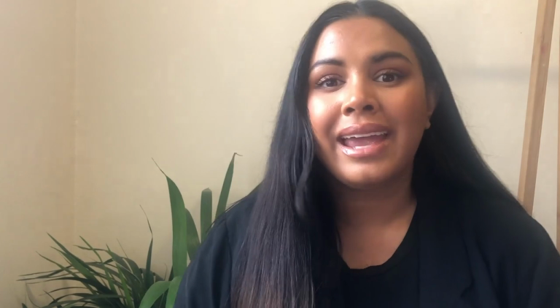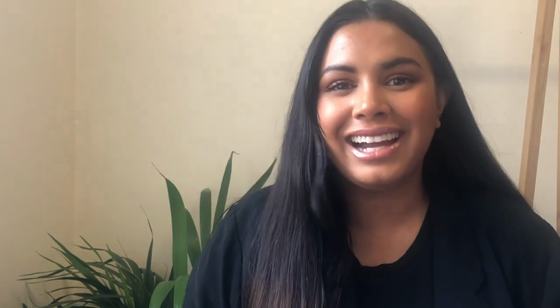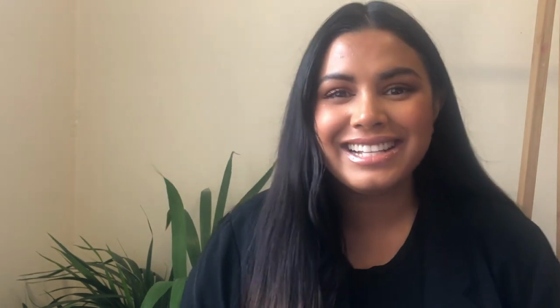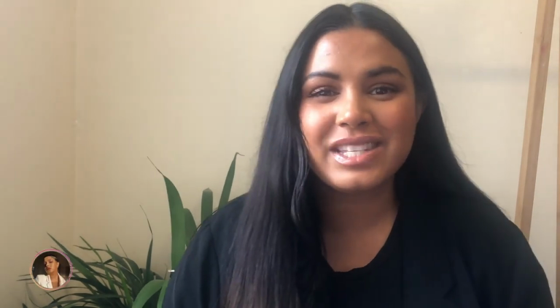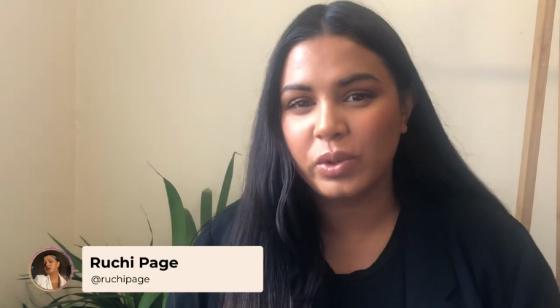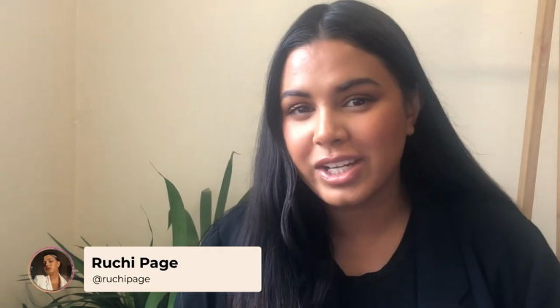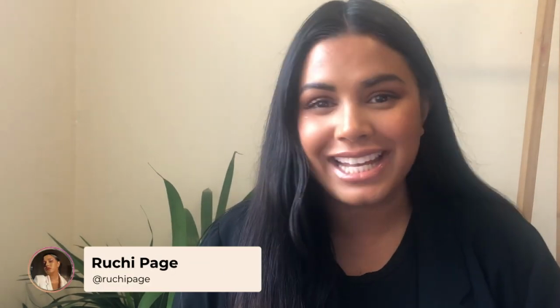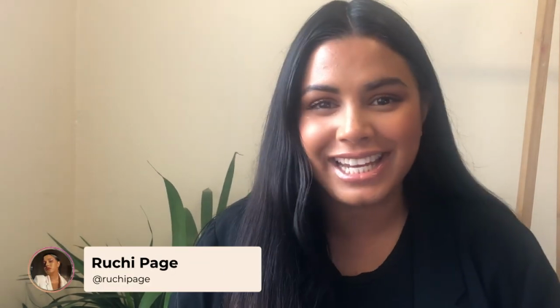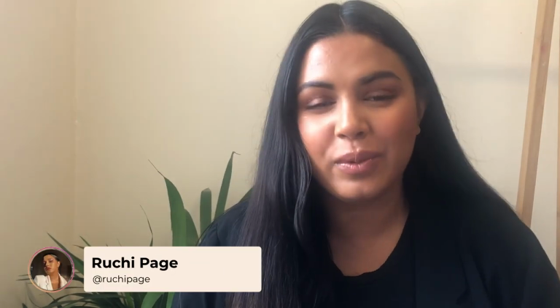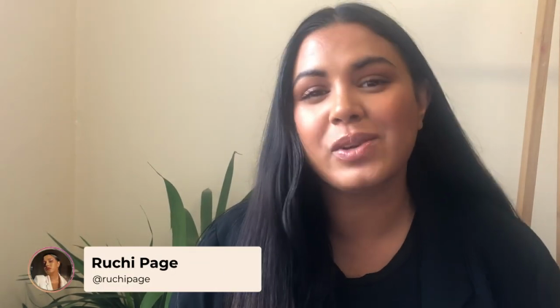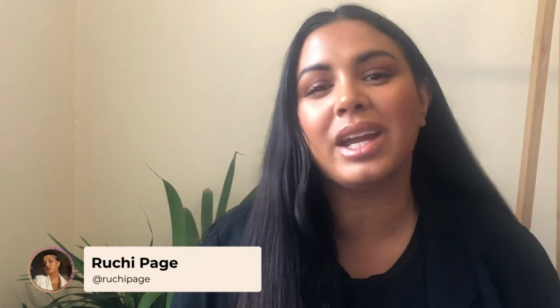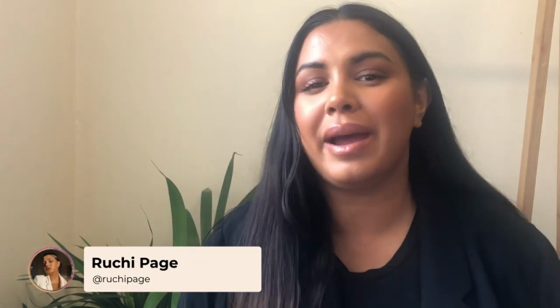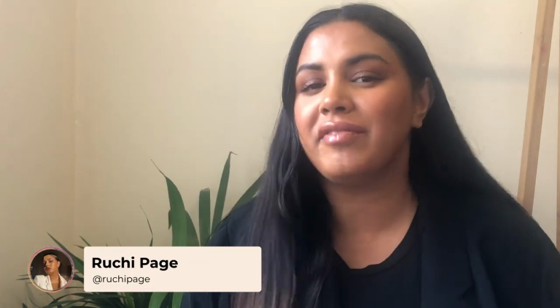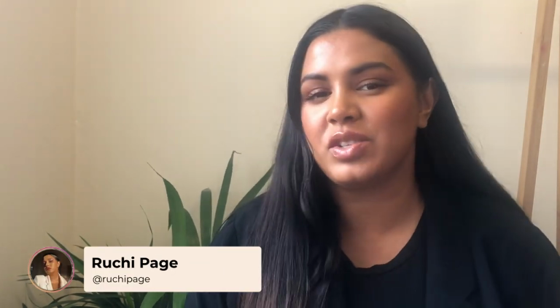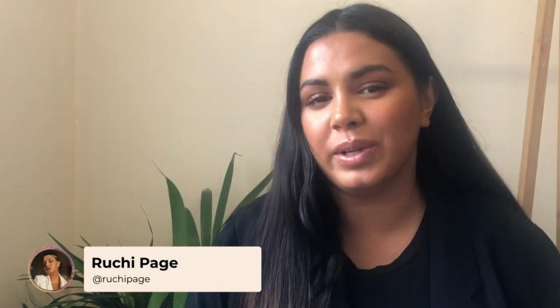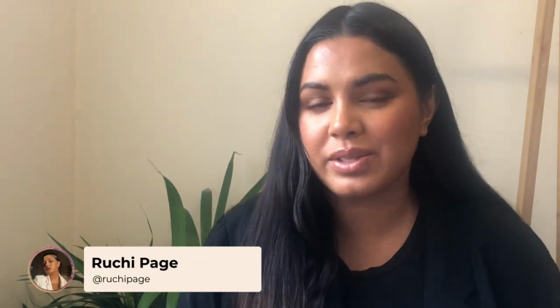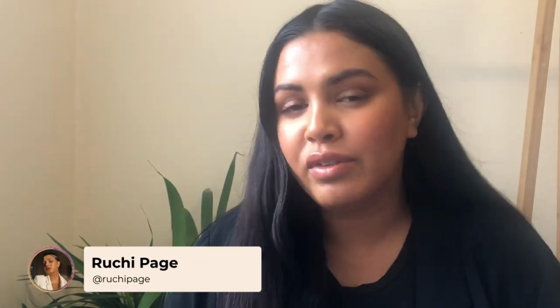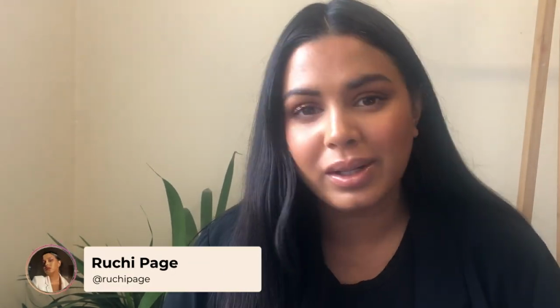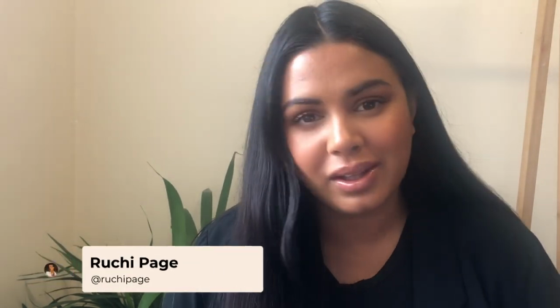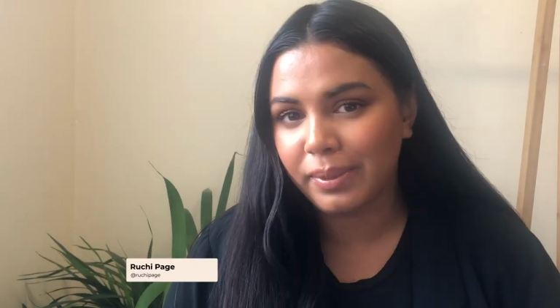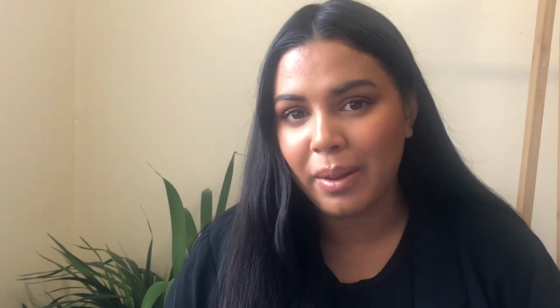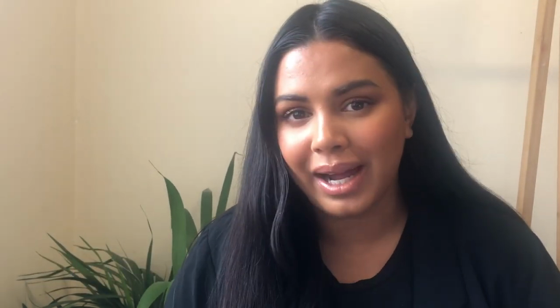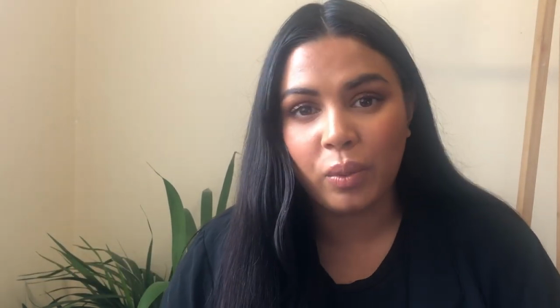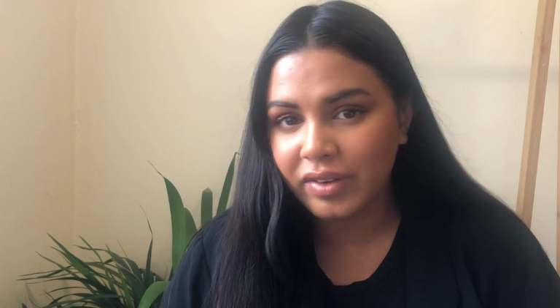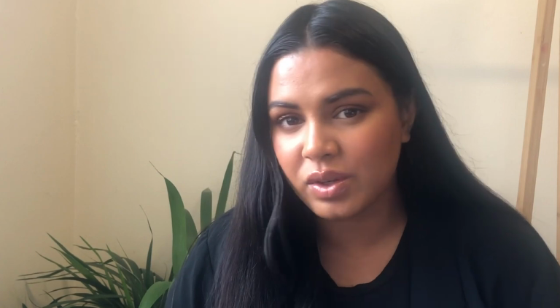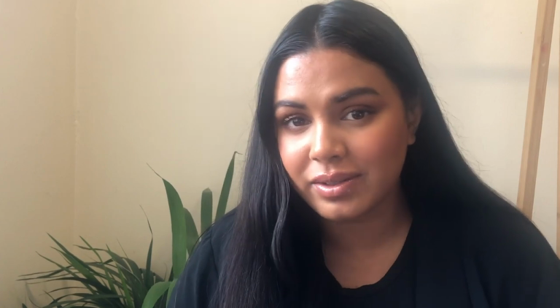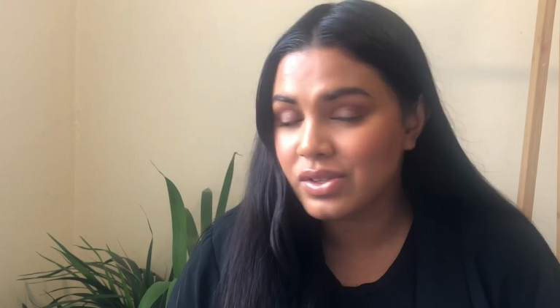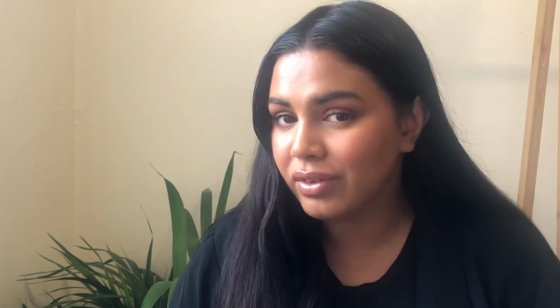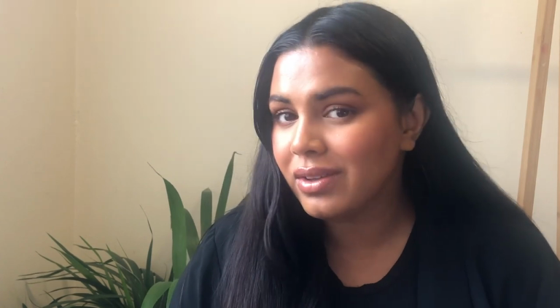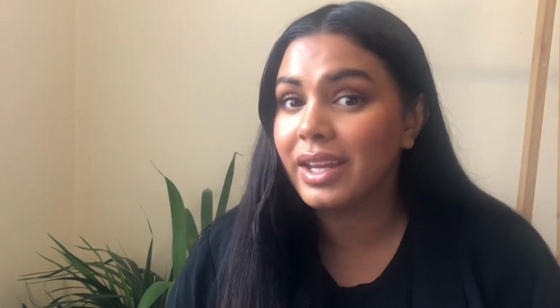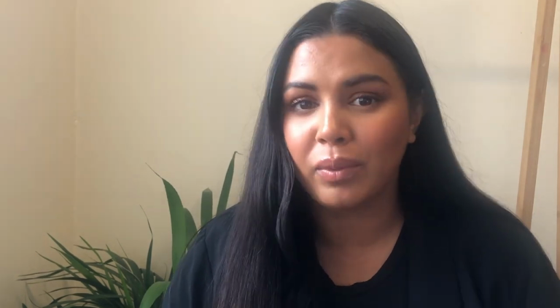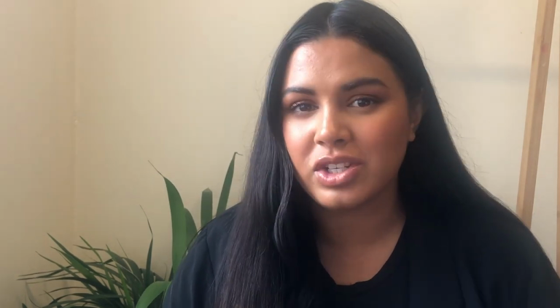Hey guys, it's Brushi and today we are talking about facial oils. If you want to learn a little bit about what facial oils can do for you, then keep on watching.